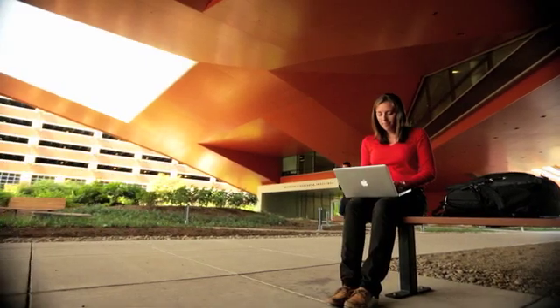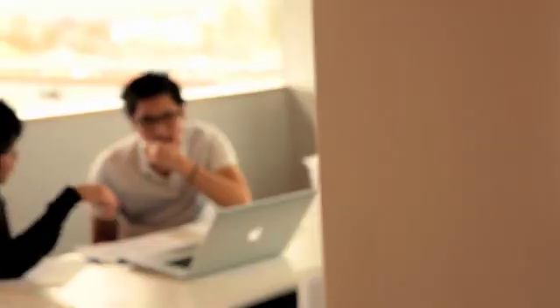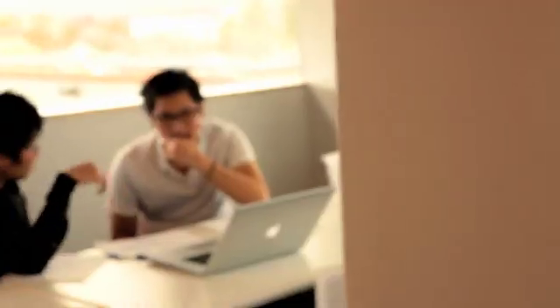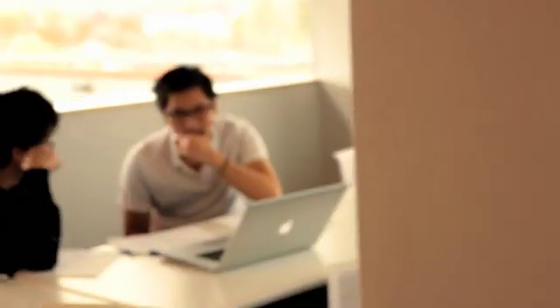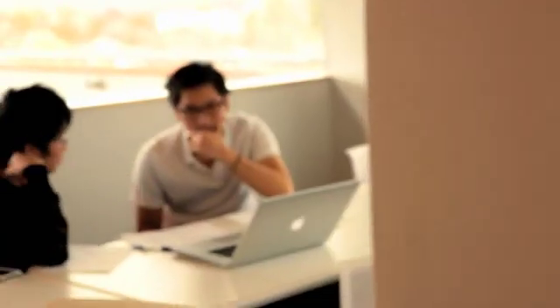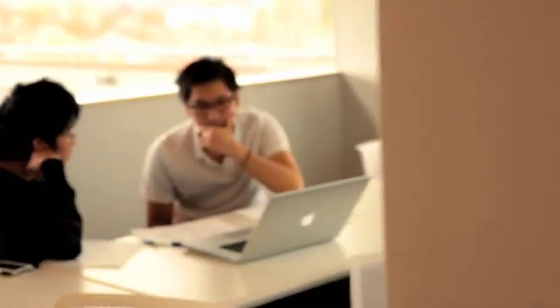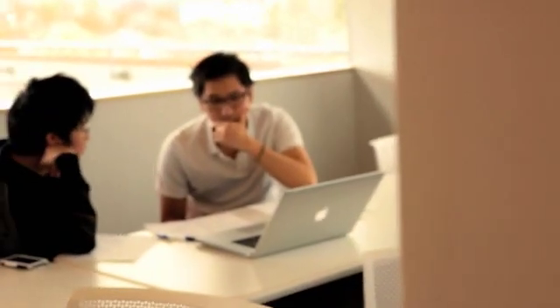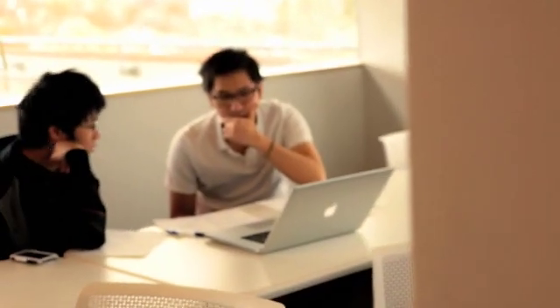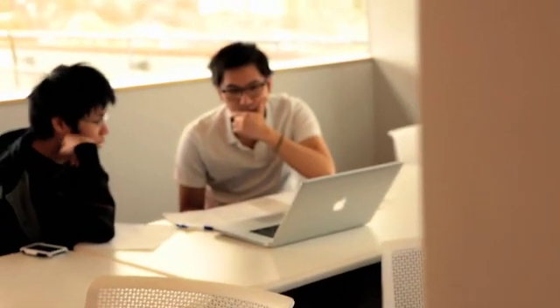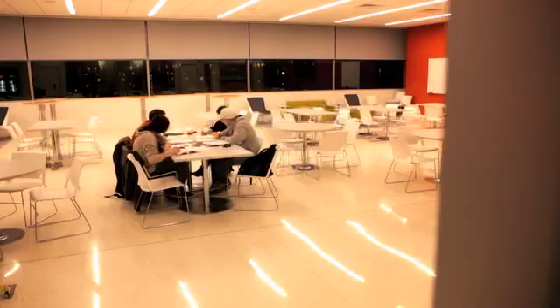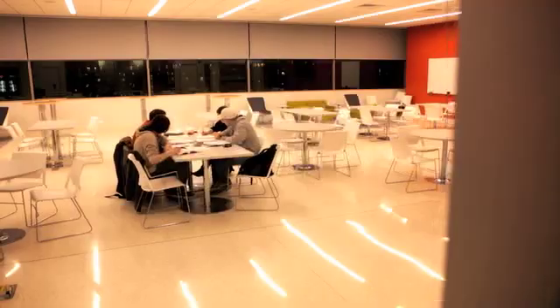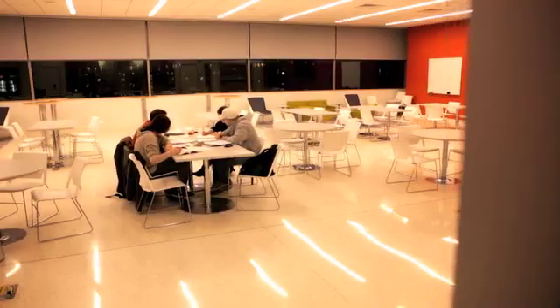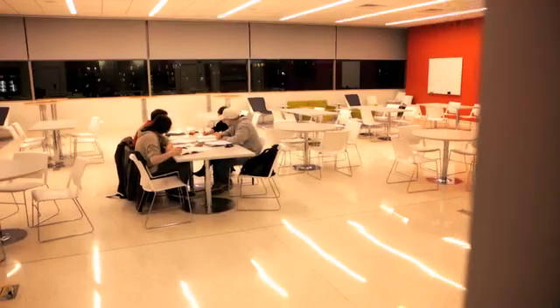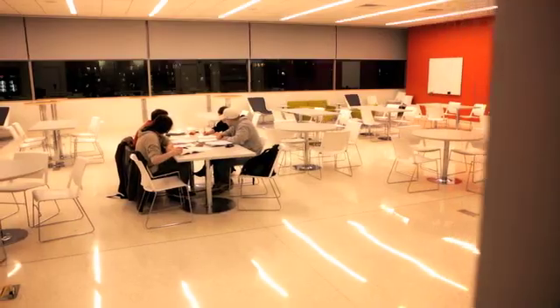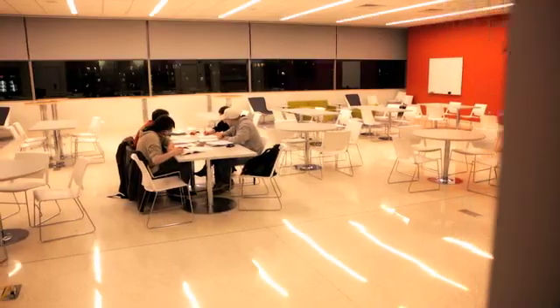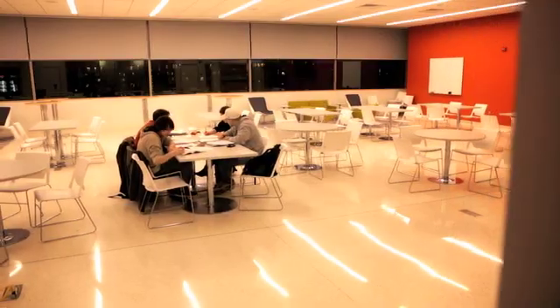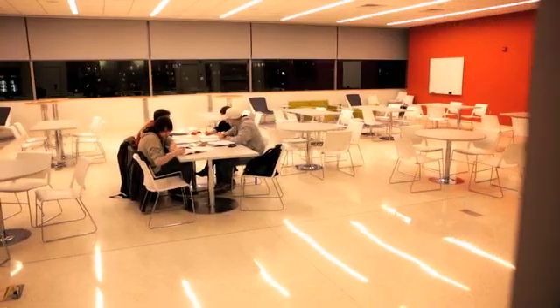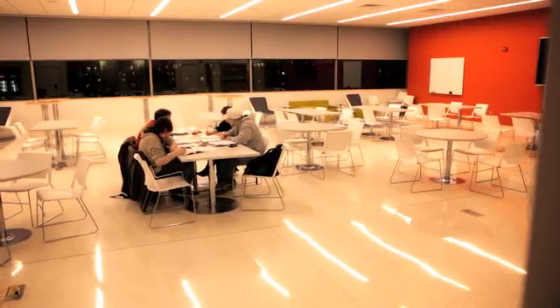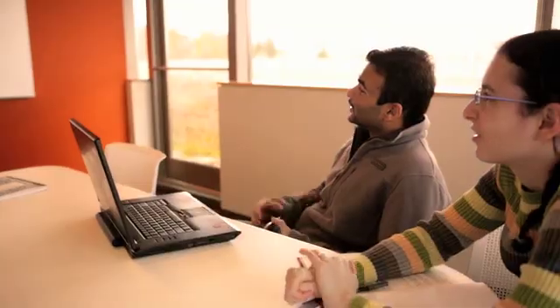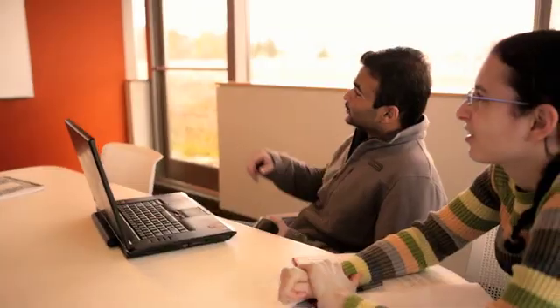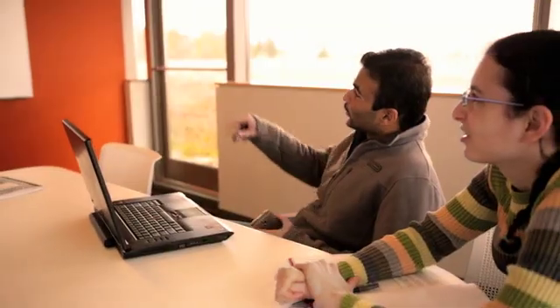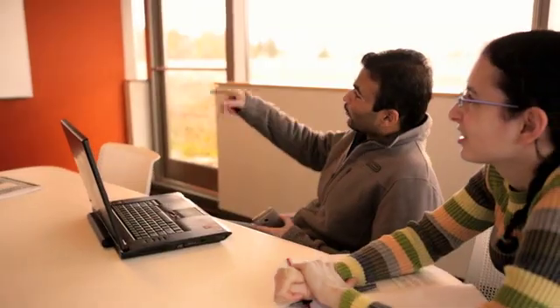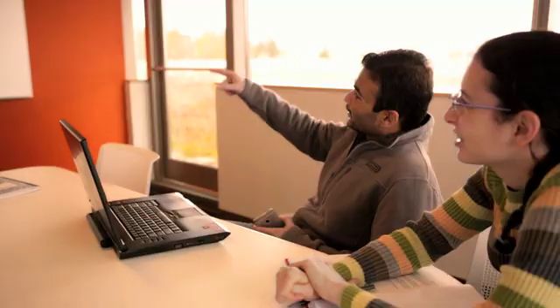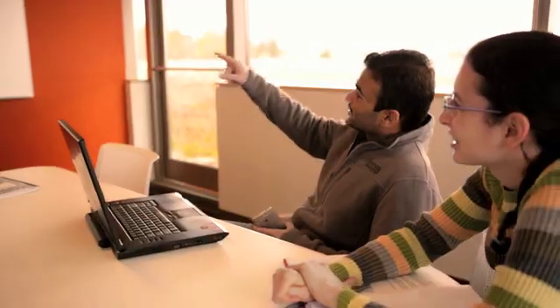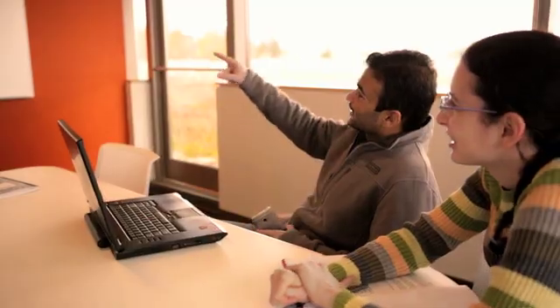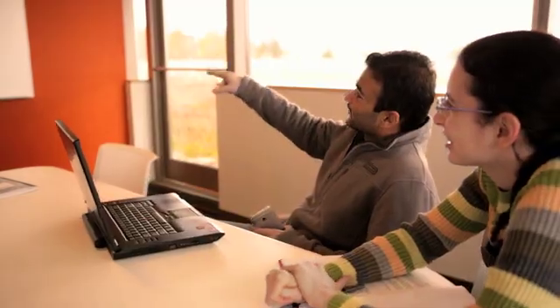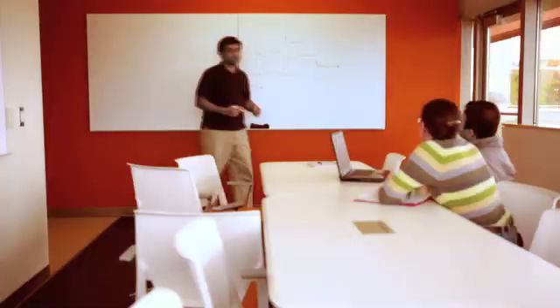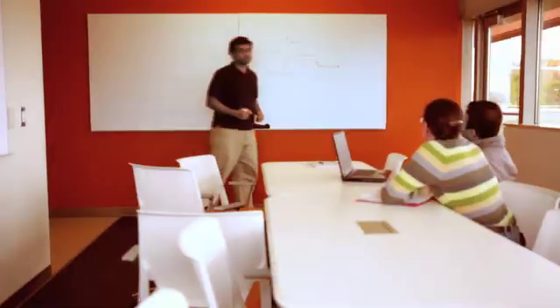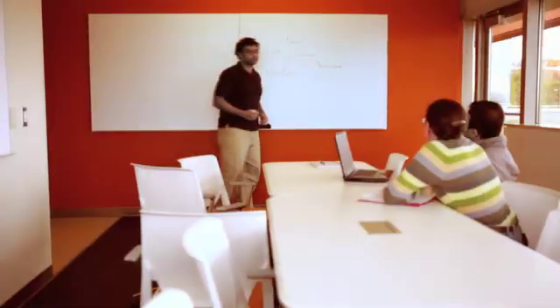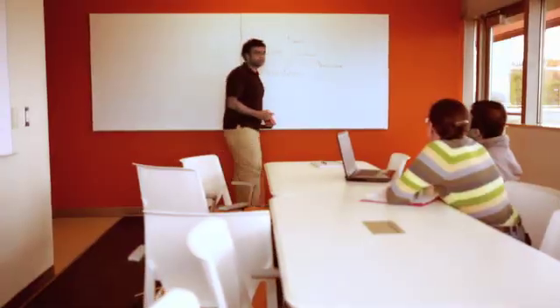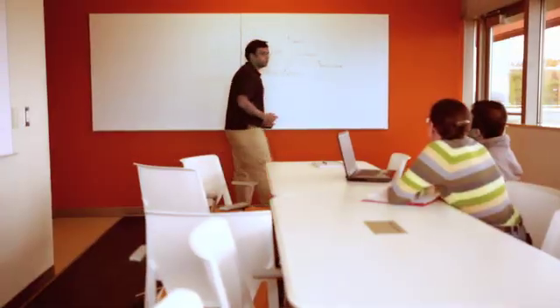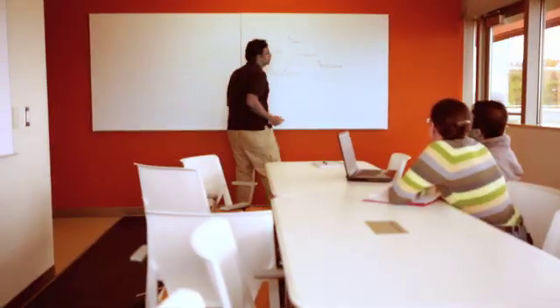The benefits go well beyond industry interaction. Our students are very well prepared to go to work in industry, because in some respects they've already been there.